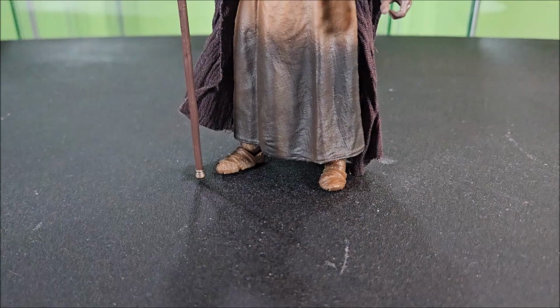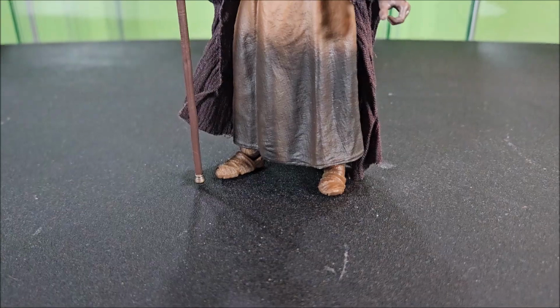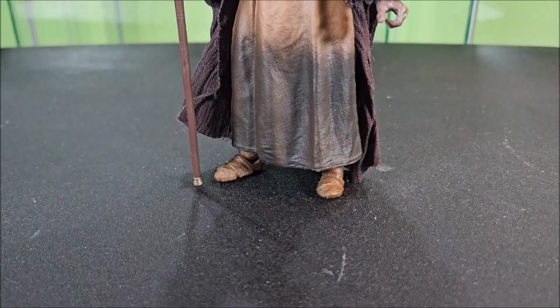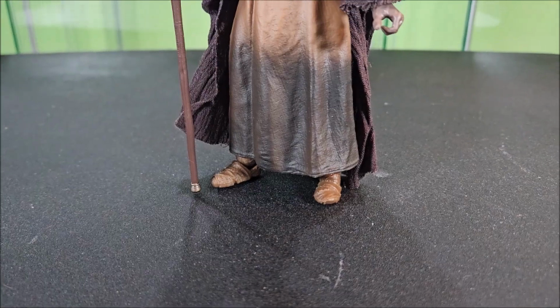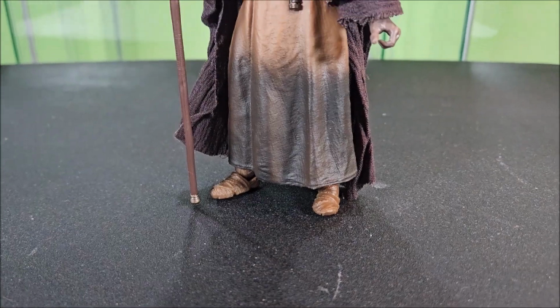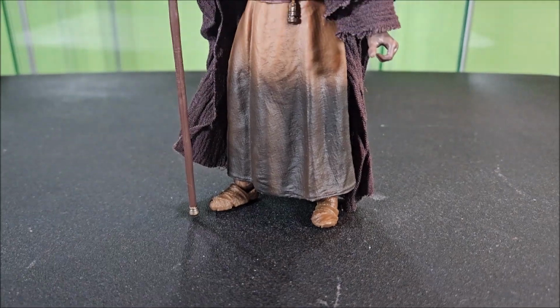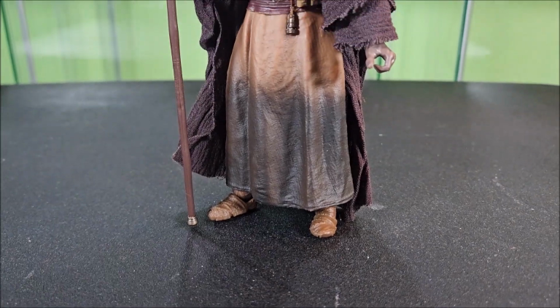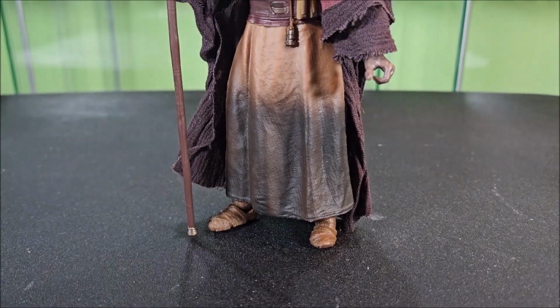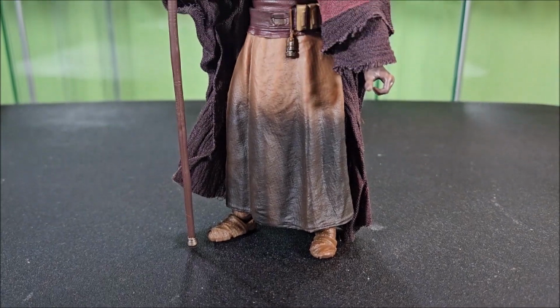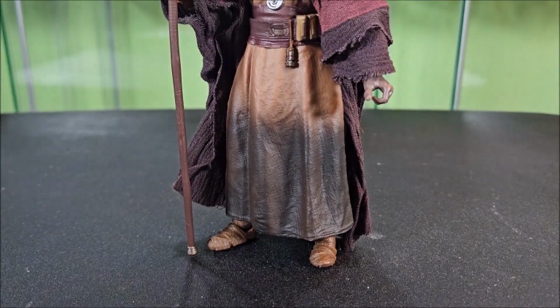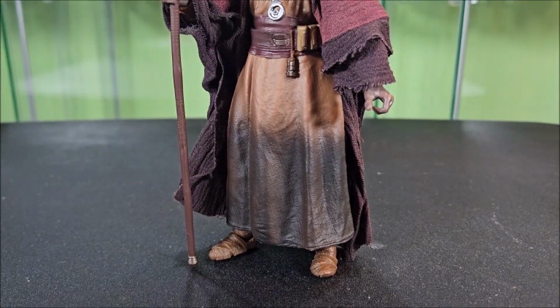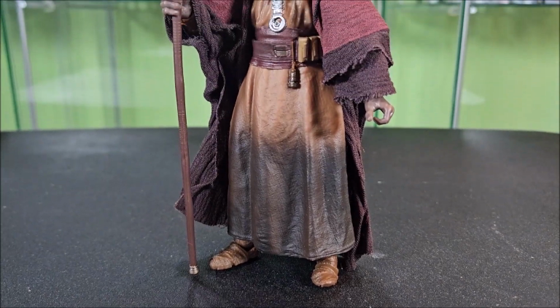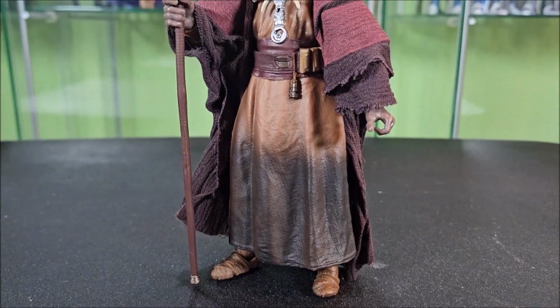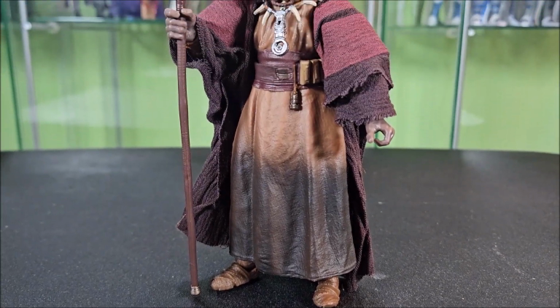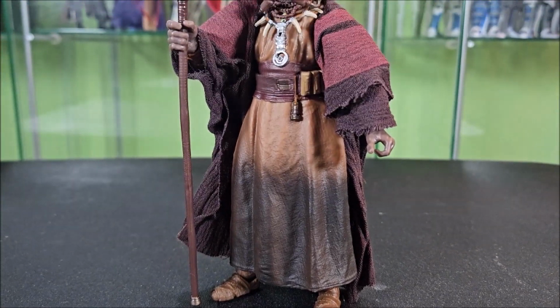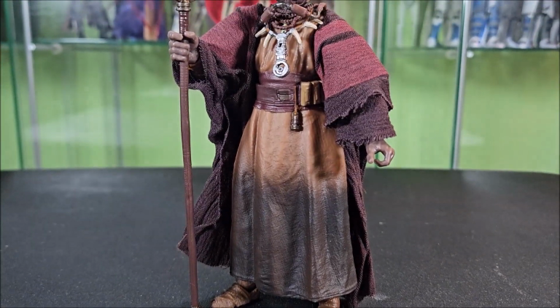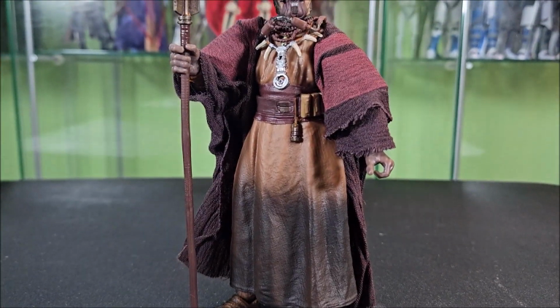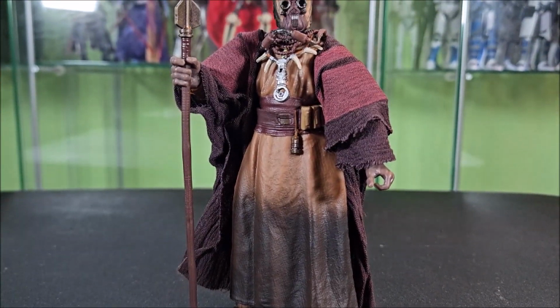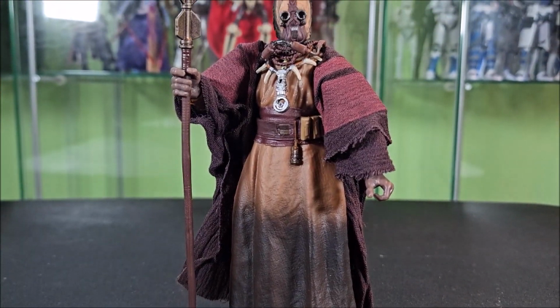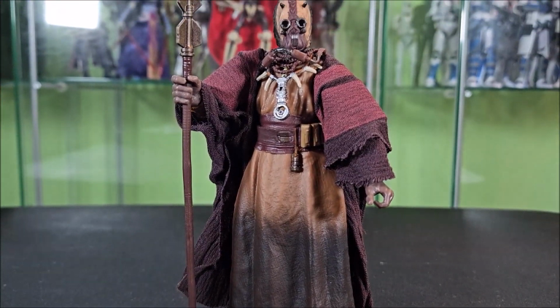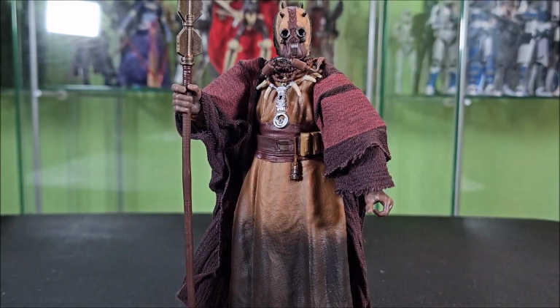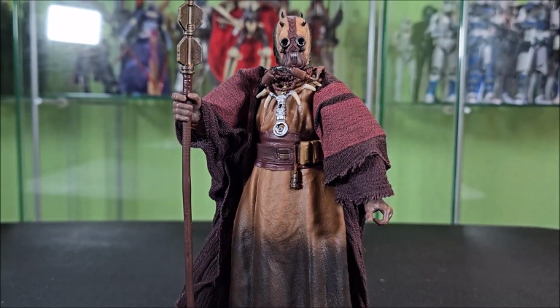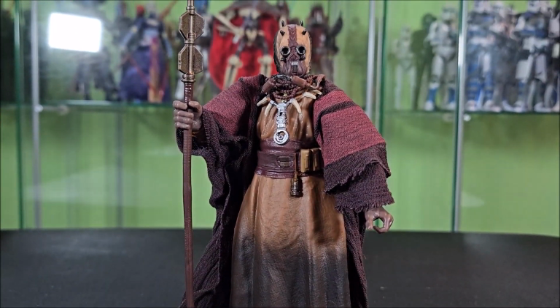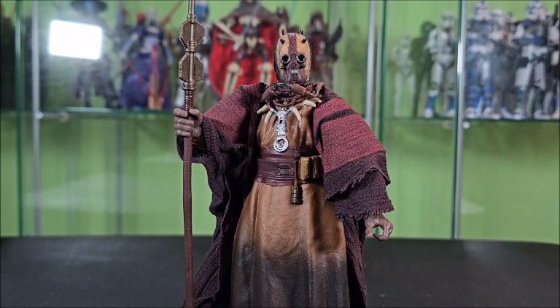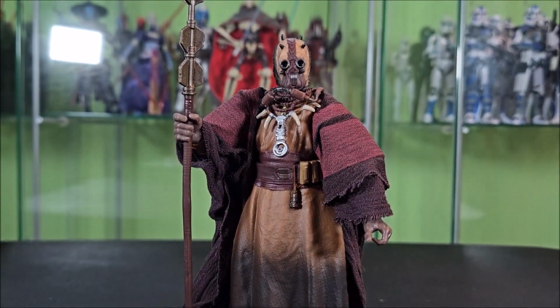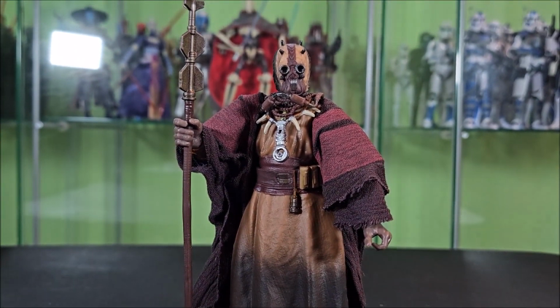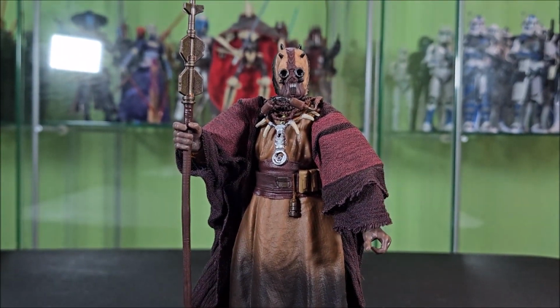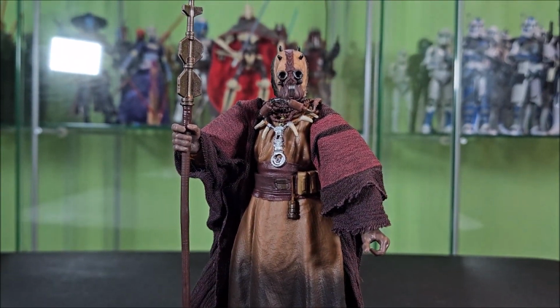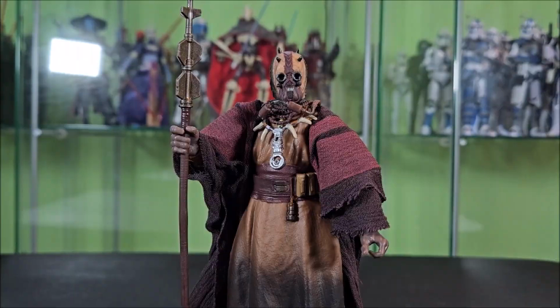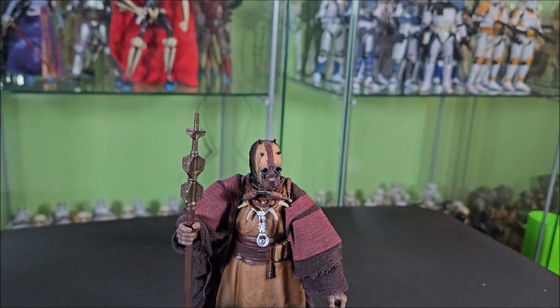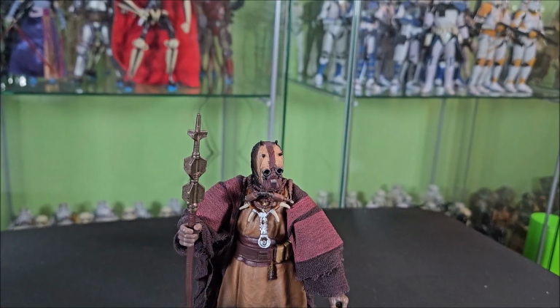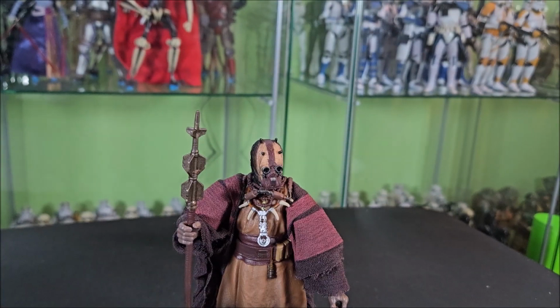Hey everyone, Hybrid Tour Reviews here, wanting to take a look at the Star Wars The Black Series Tusken Chieftain from the Book of Boba Fett.